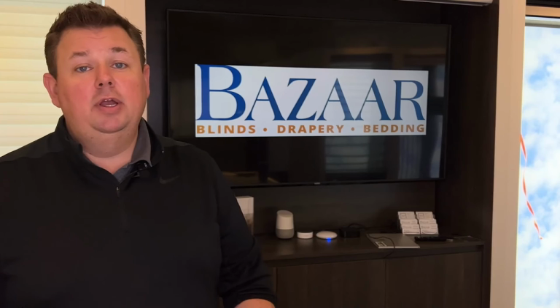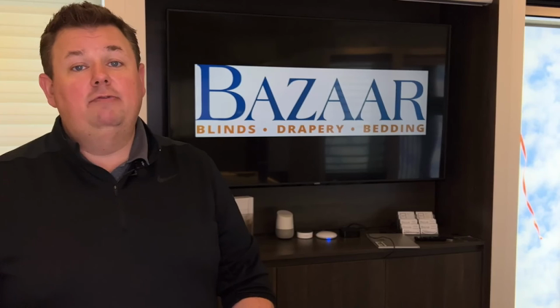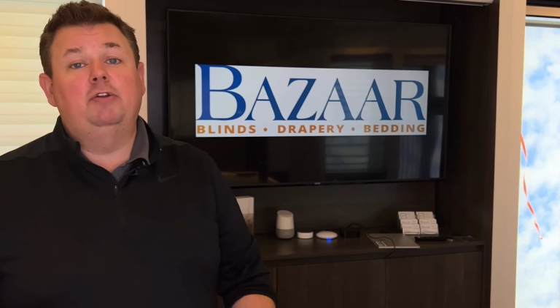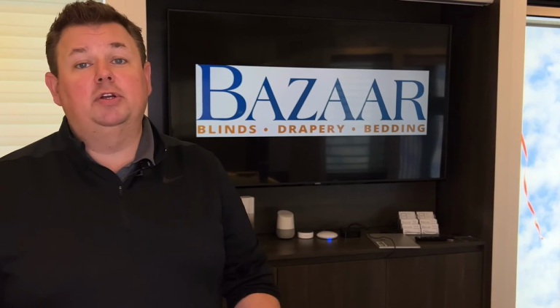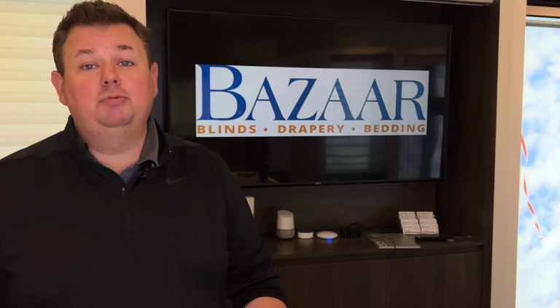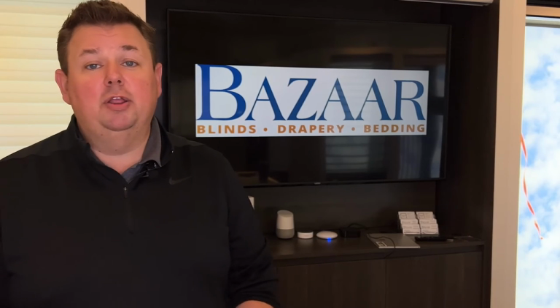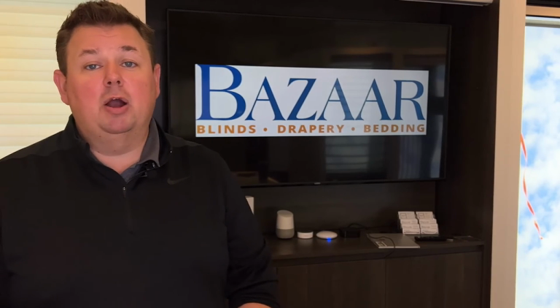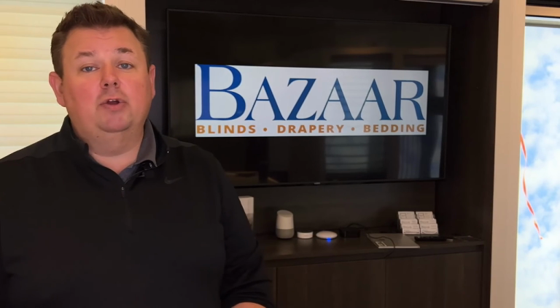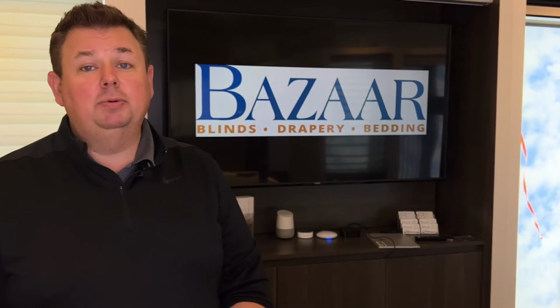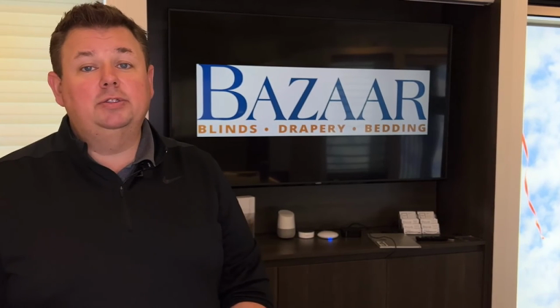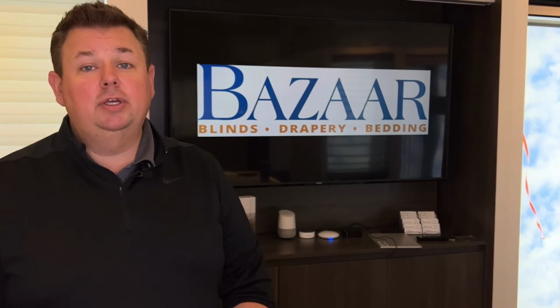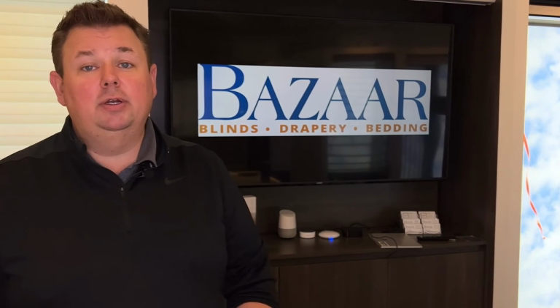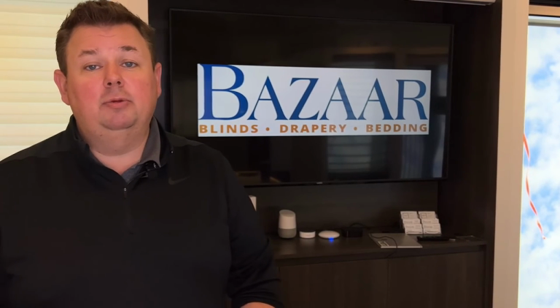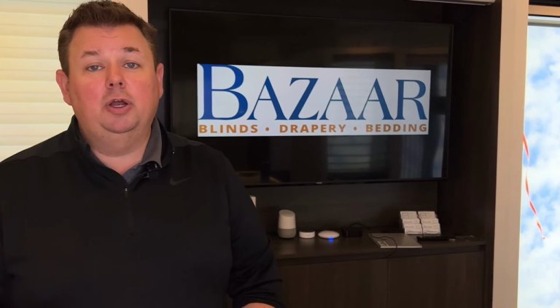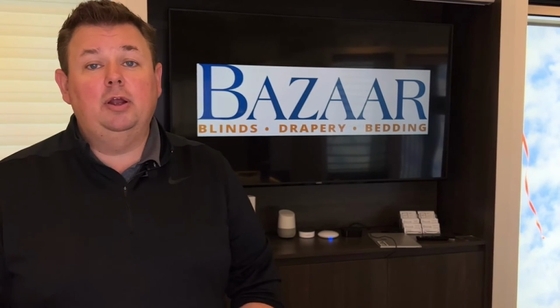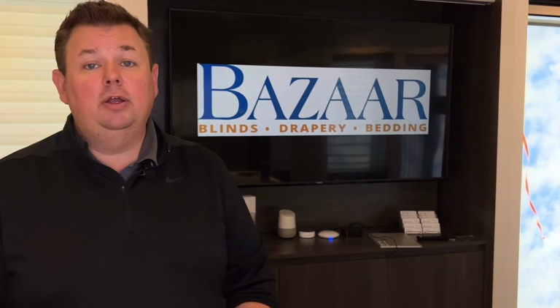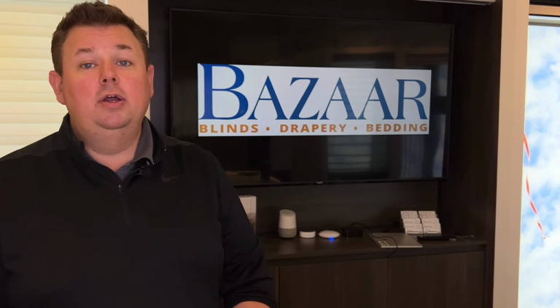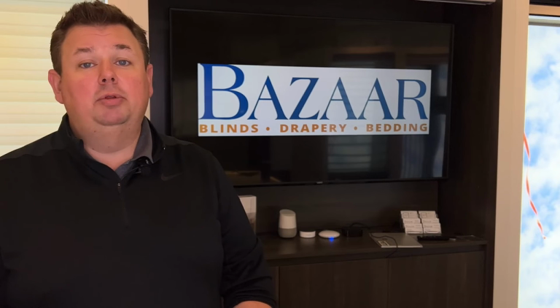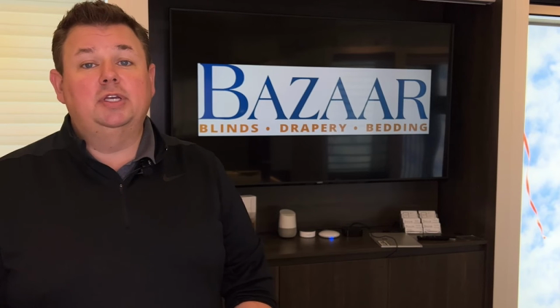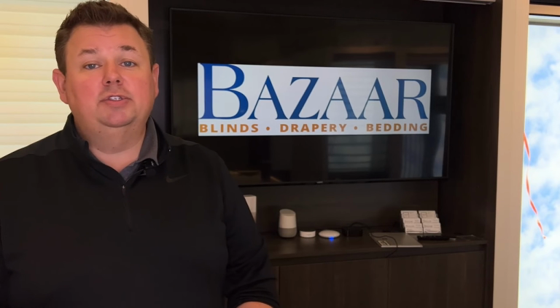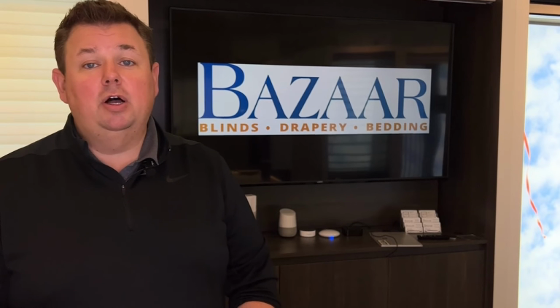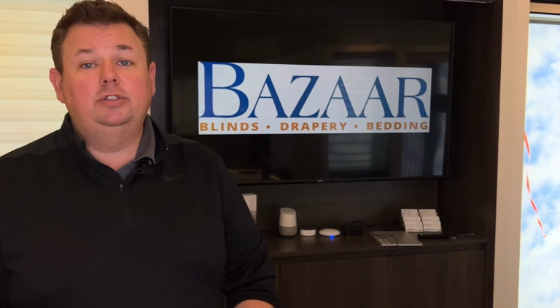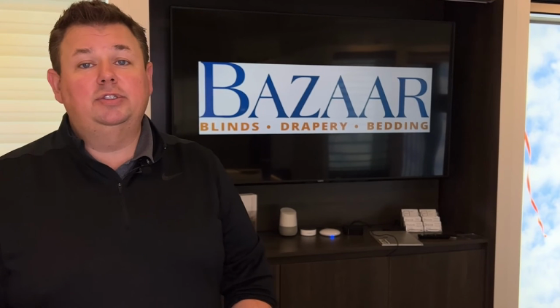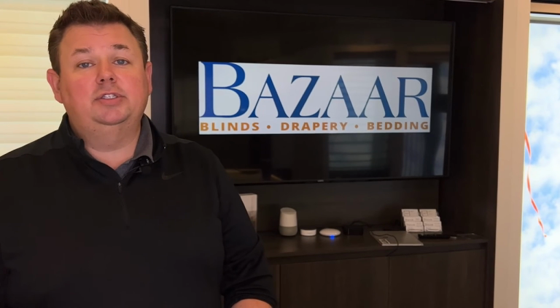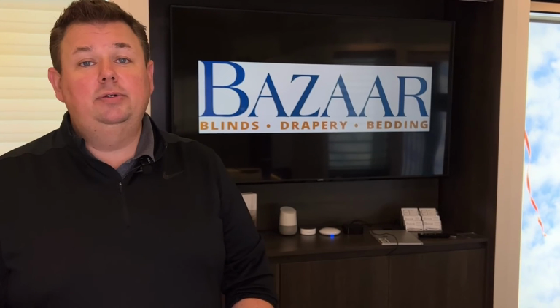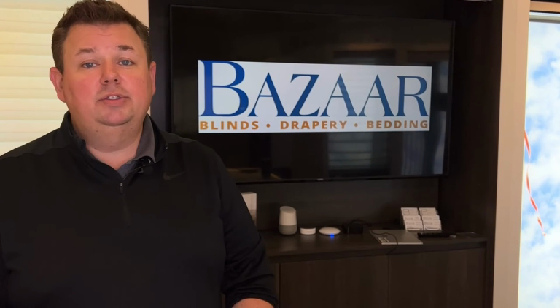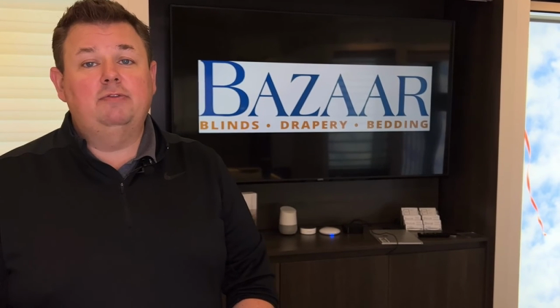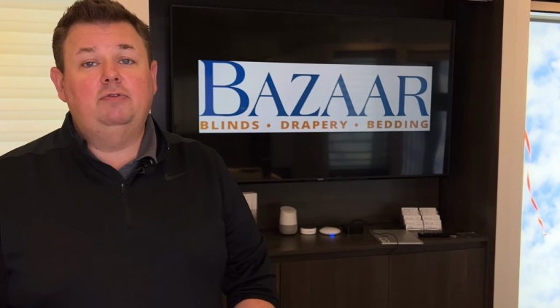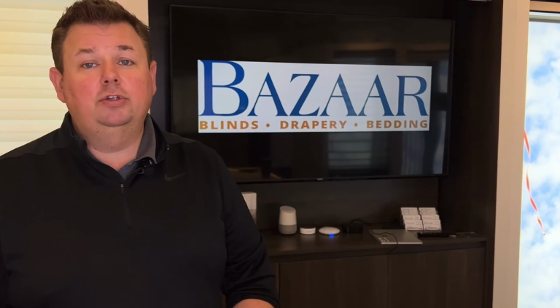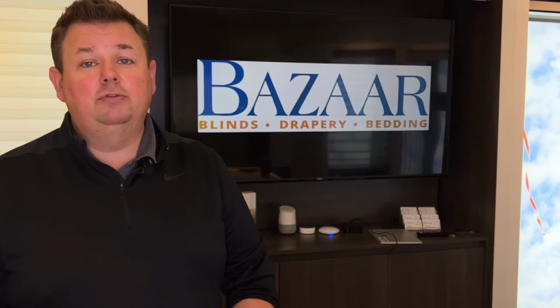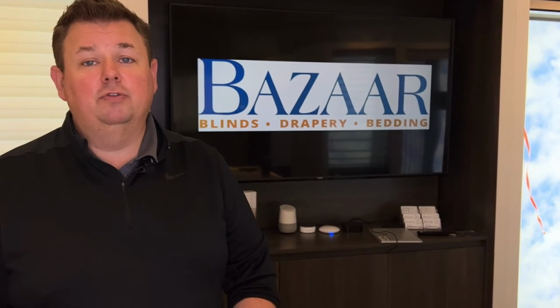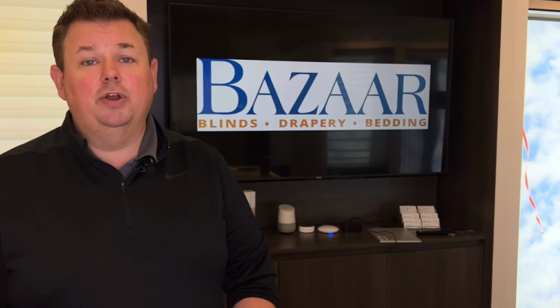If you have any questions, we are the PowerView experts here in the Milwaukee area. Please give us a call at 262-784-2448.